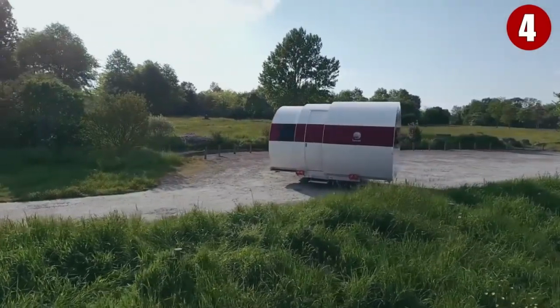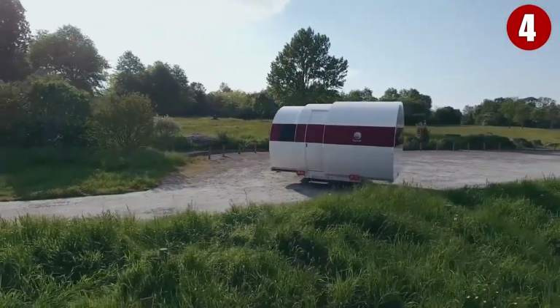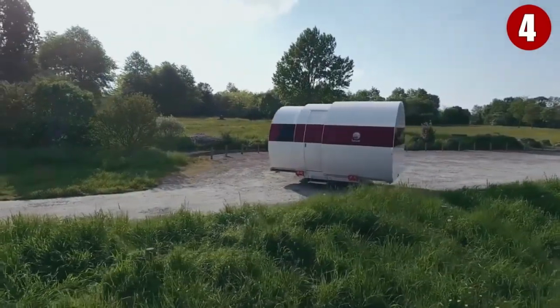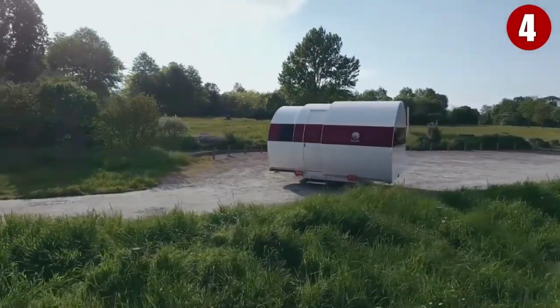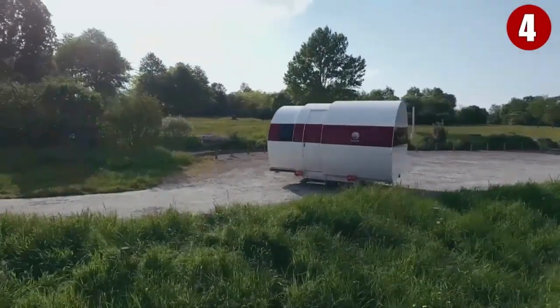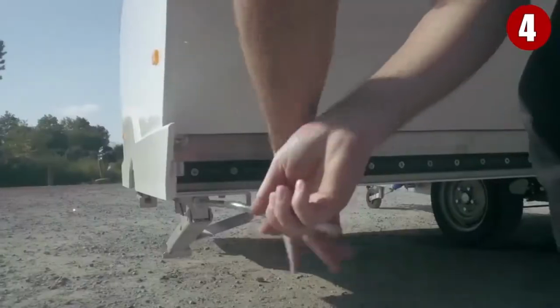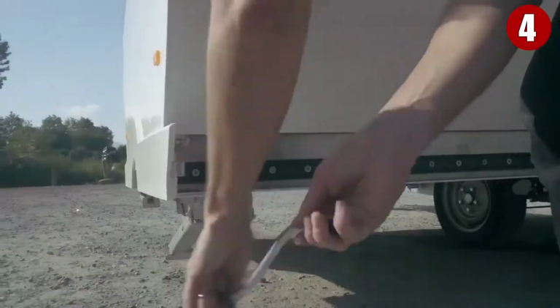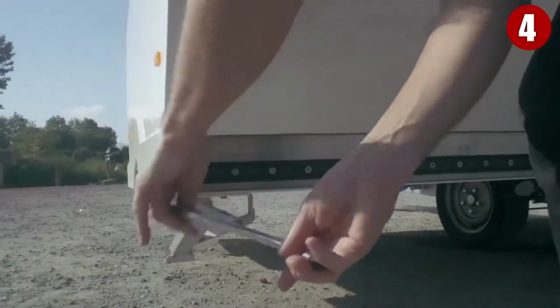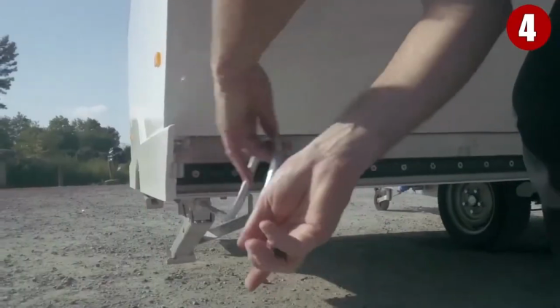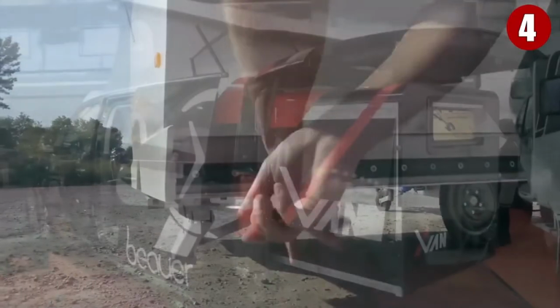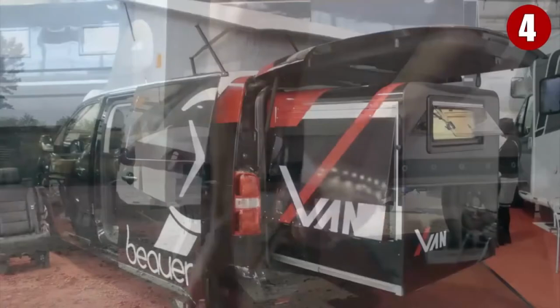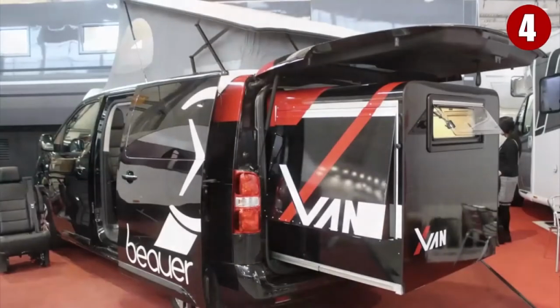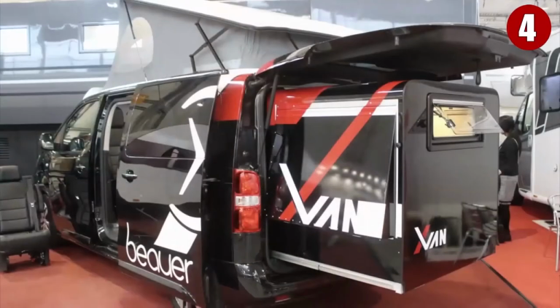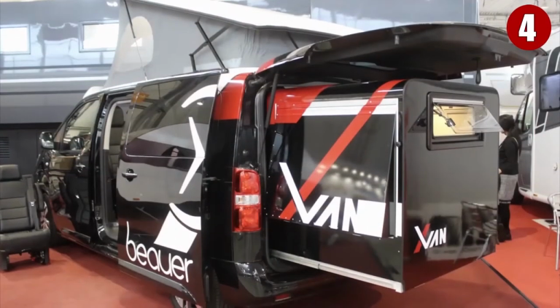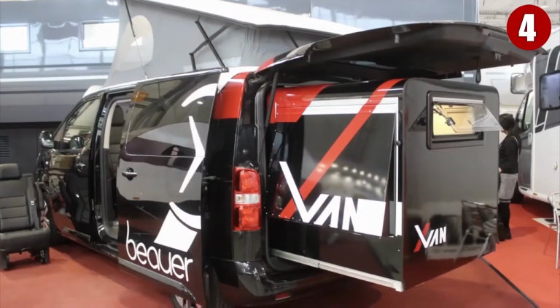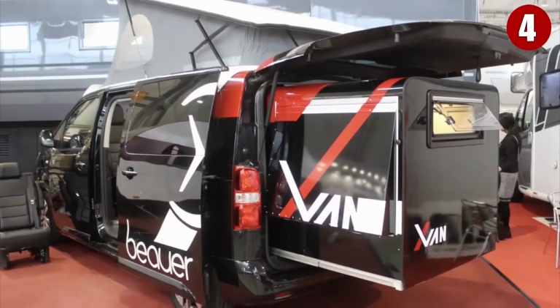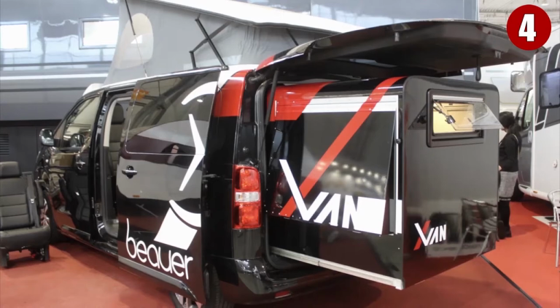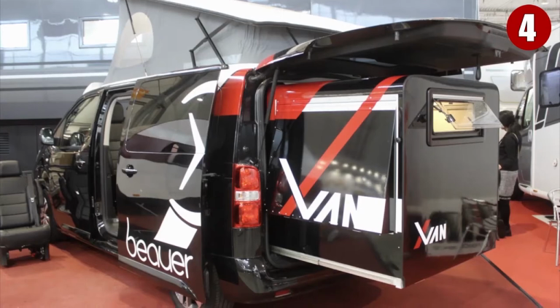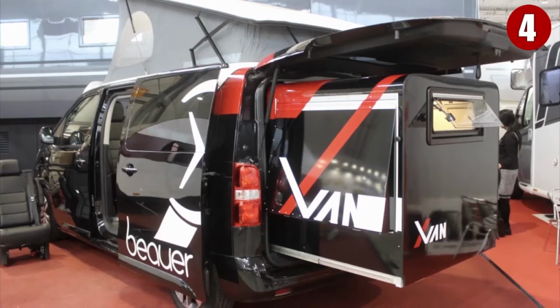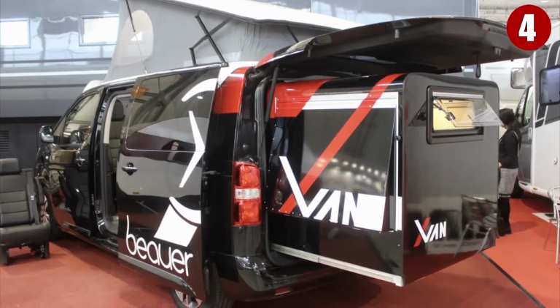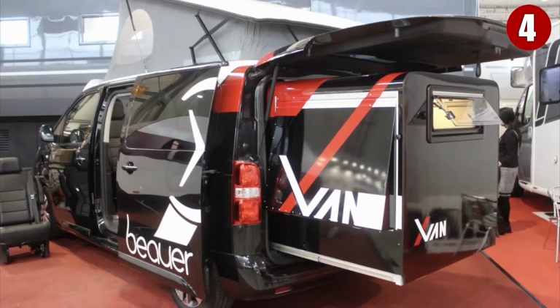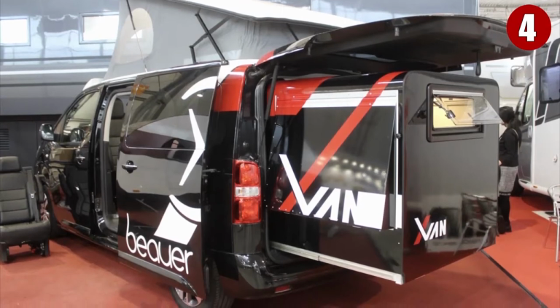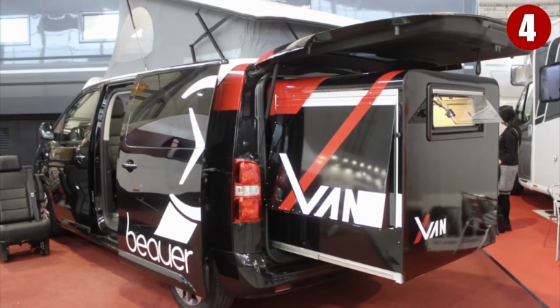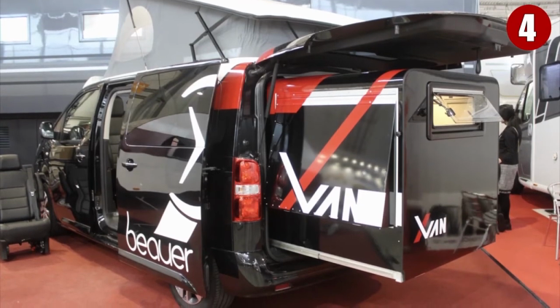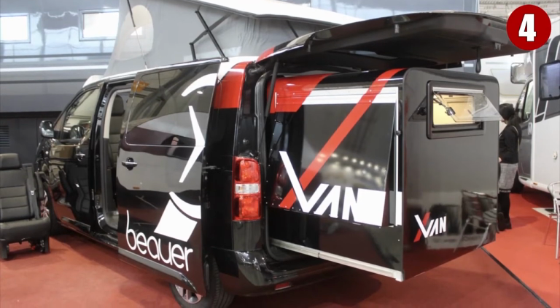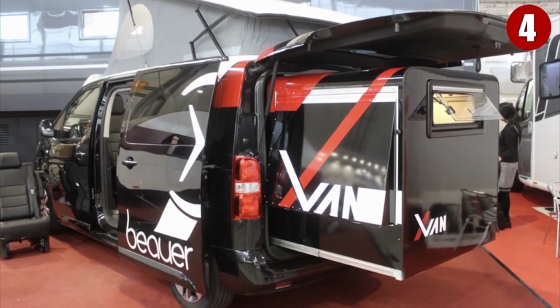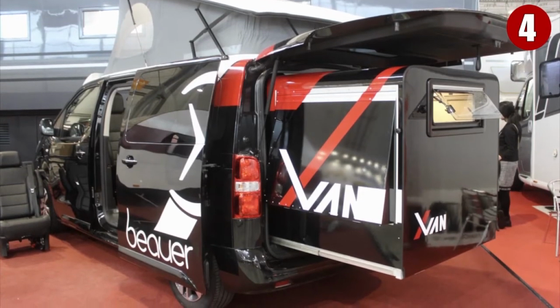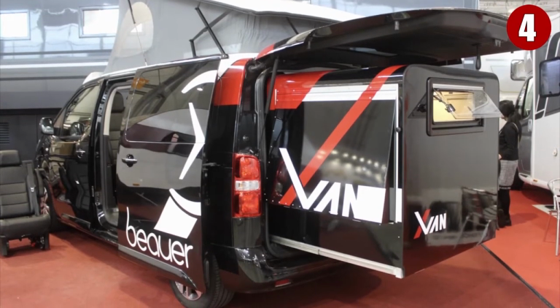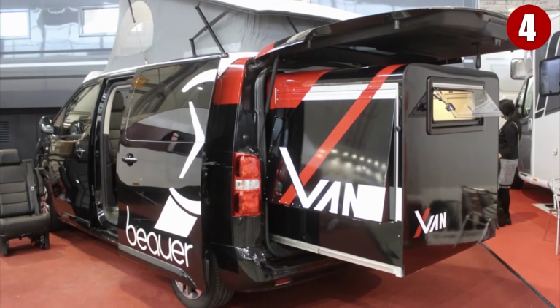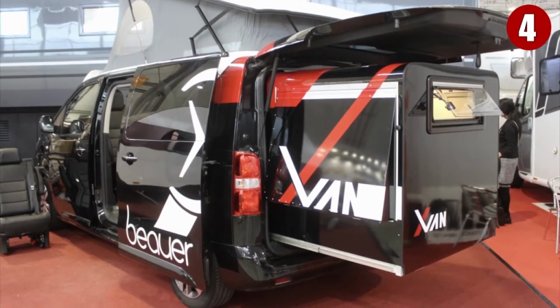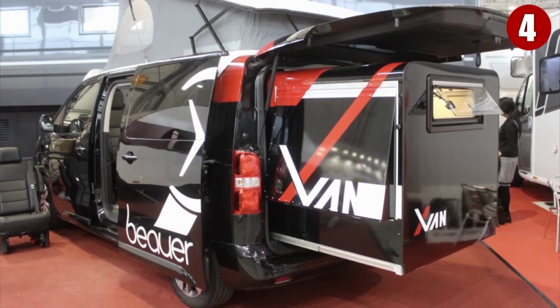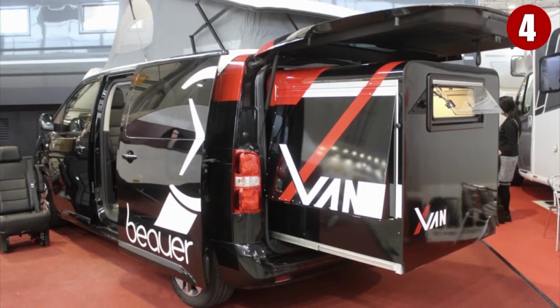Bower is currently working on a new concept for 2020 called Vanex, which is equipped with a slide-out module that expands into a bedroom.